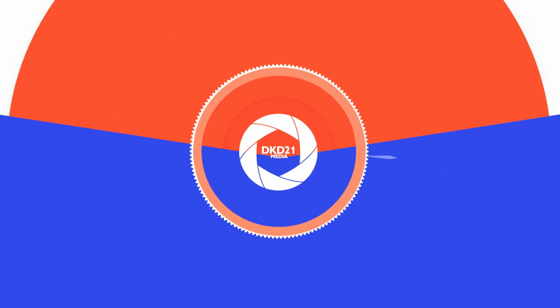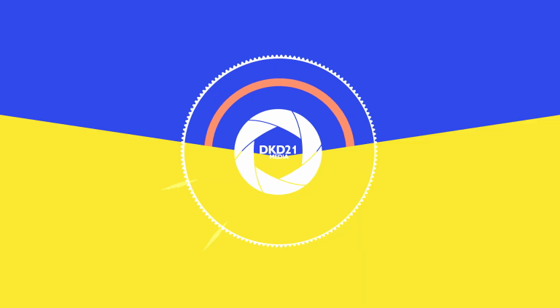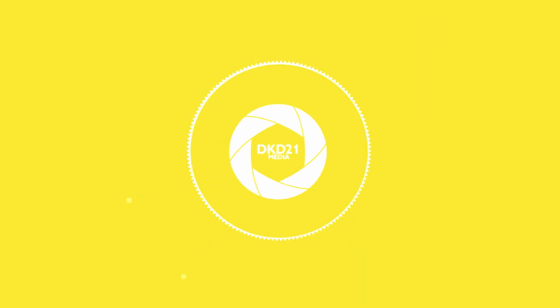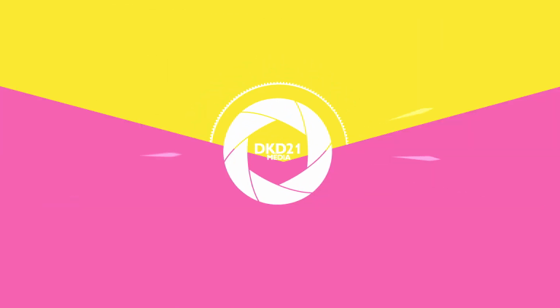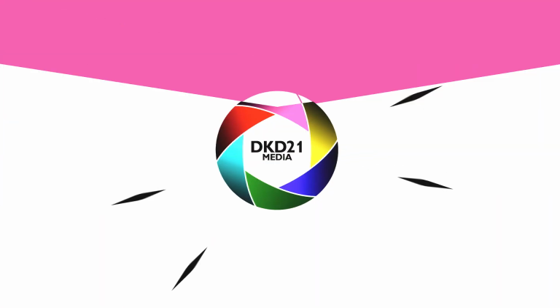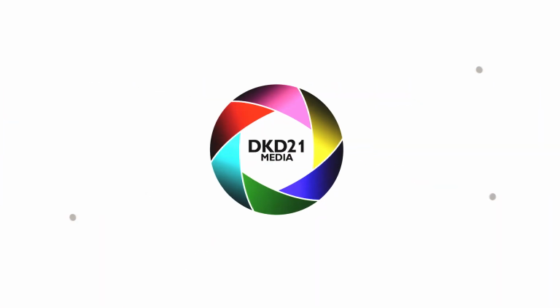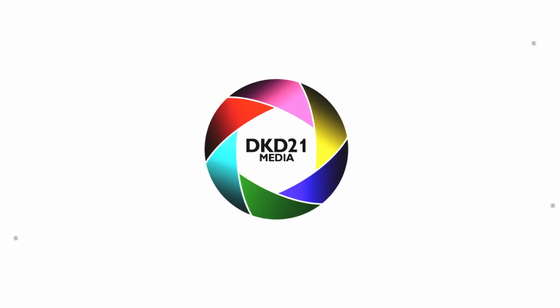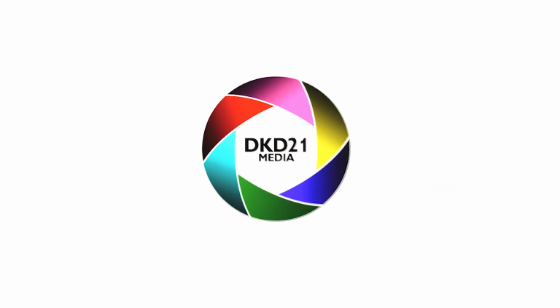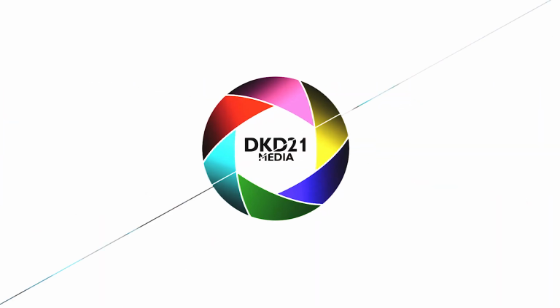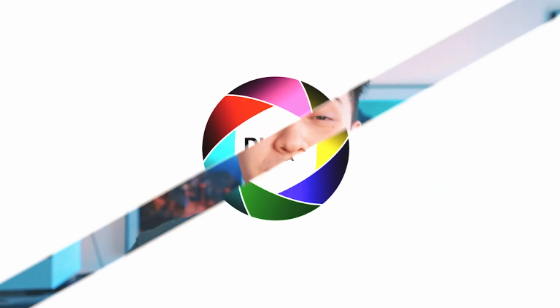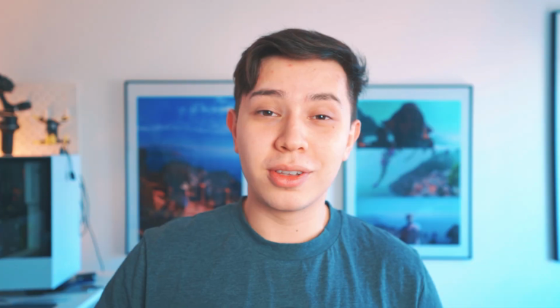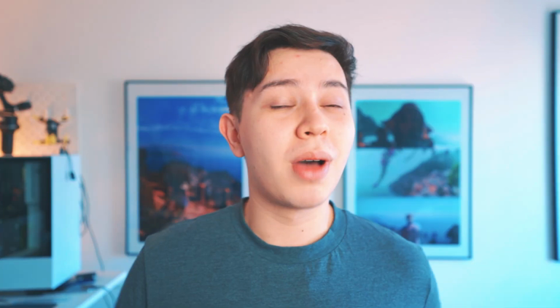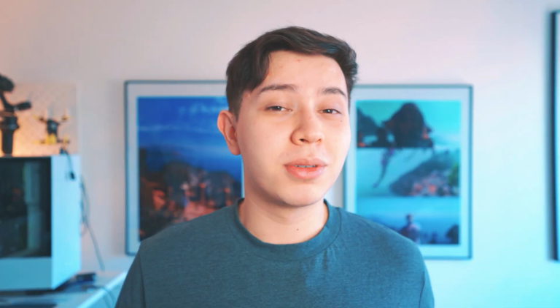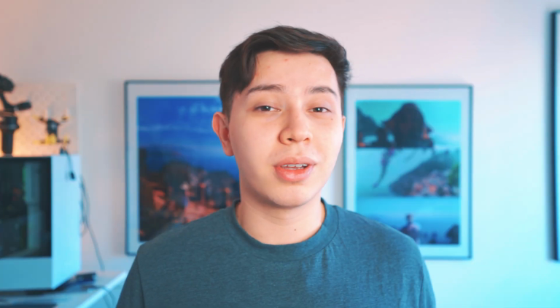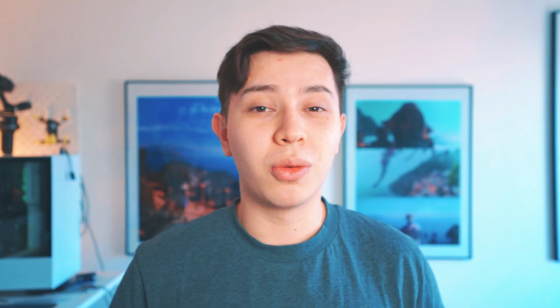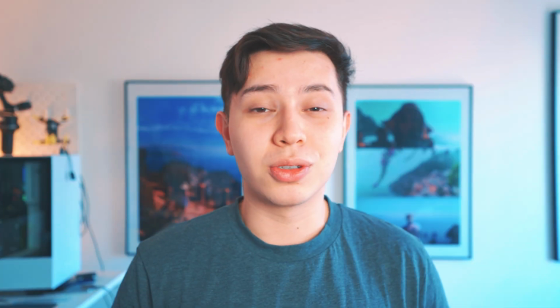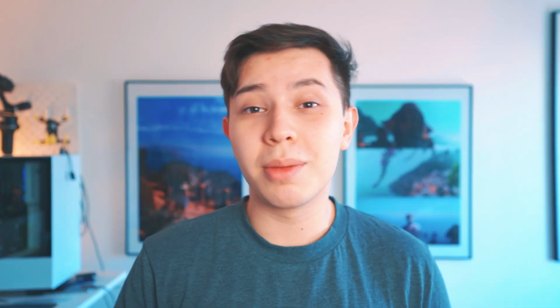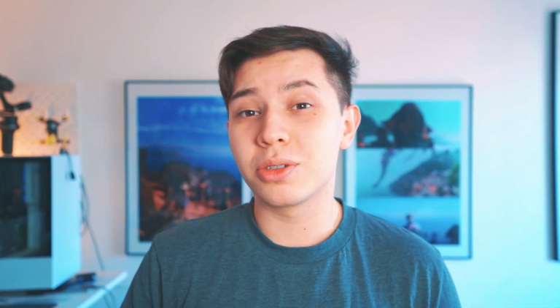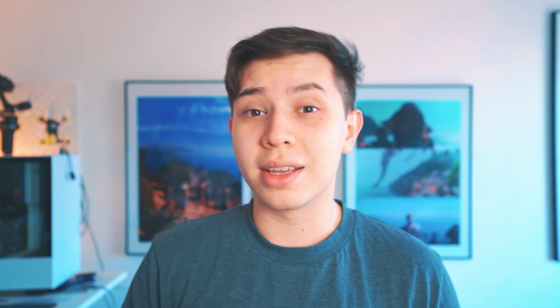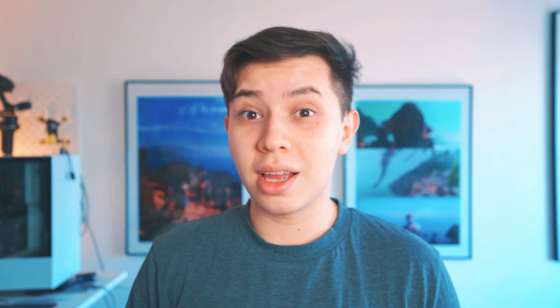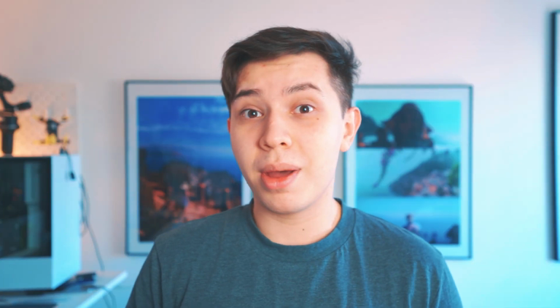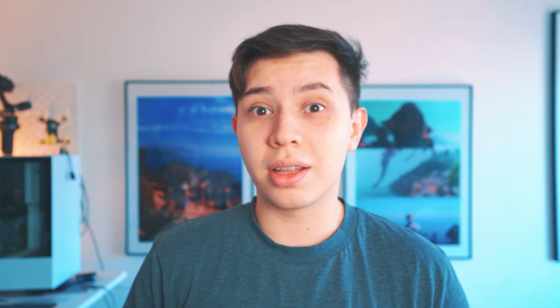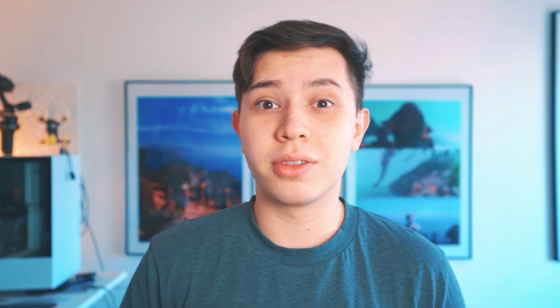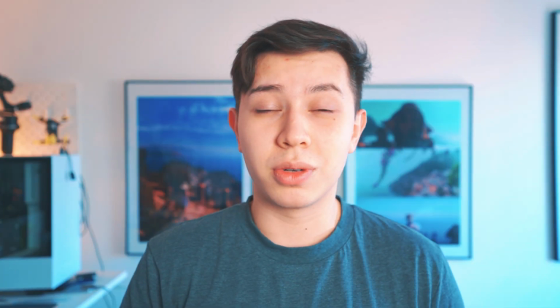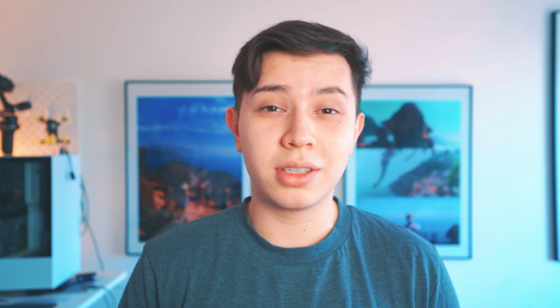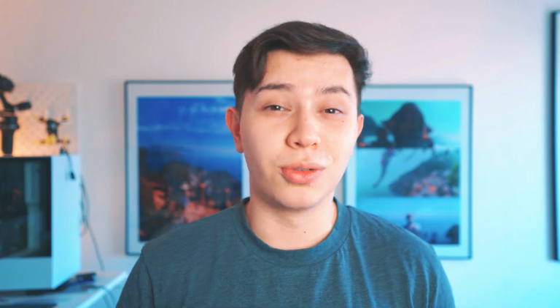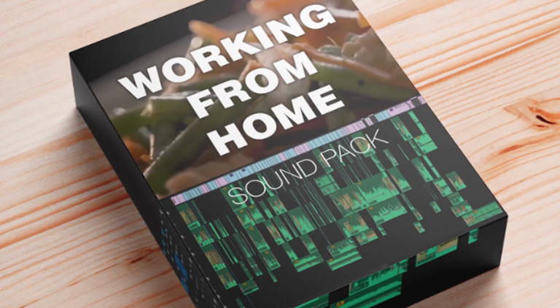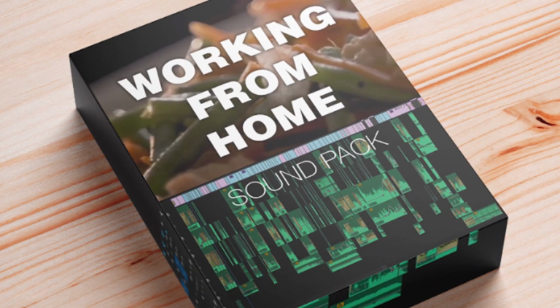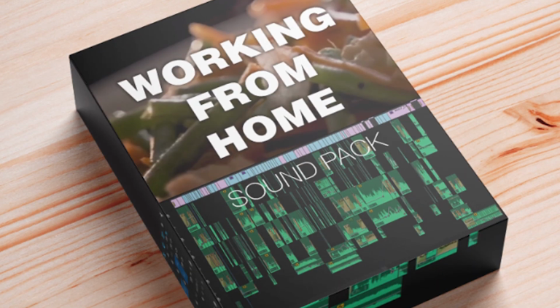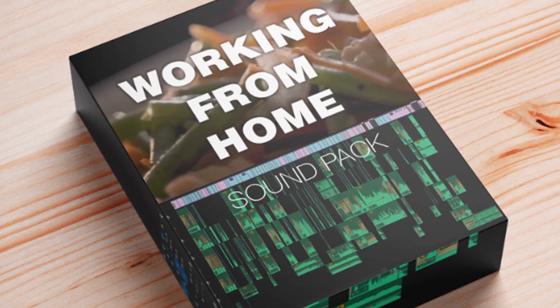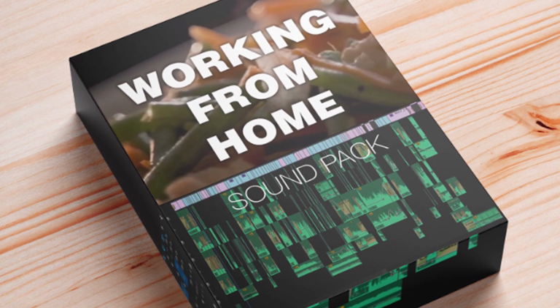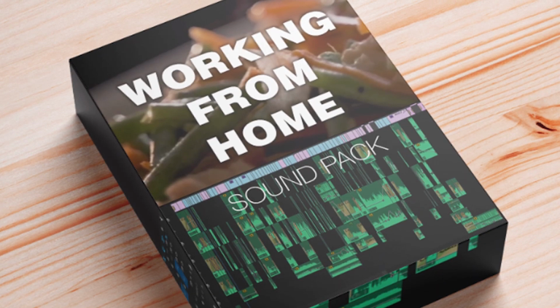What's going on everybody, I hope you enjoyed that sequence. The purpose of it was to demonstrate a sound pack that I've just released called the Working From Home sound pack.